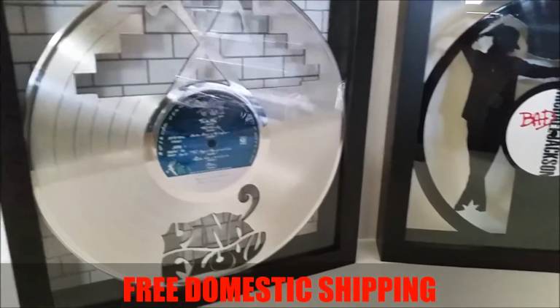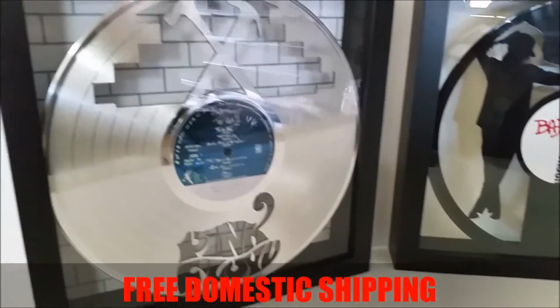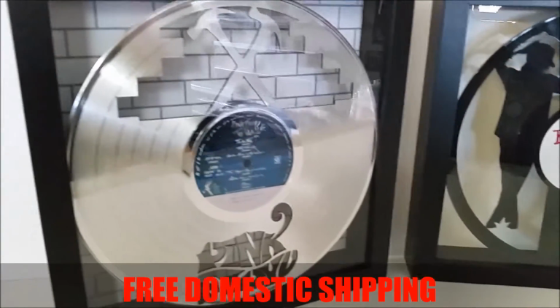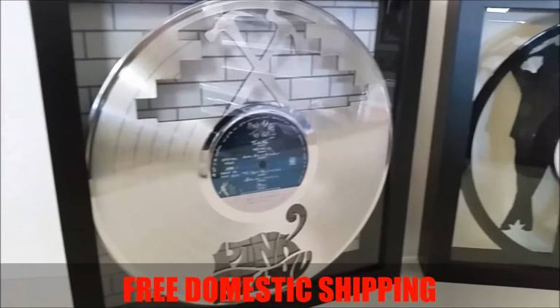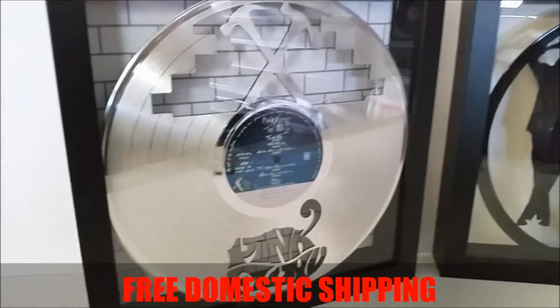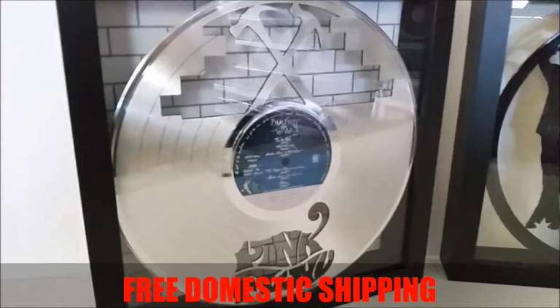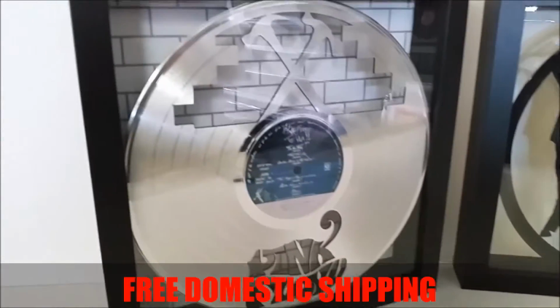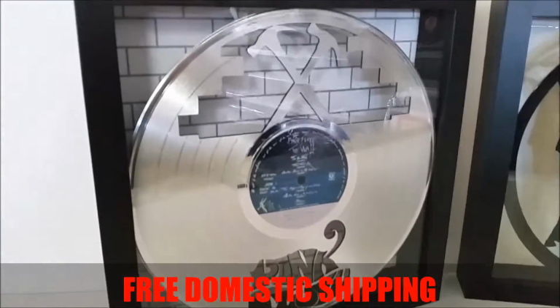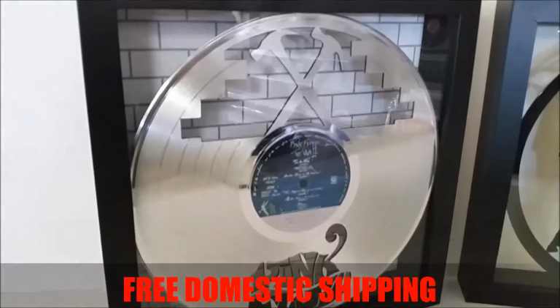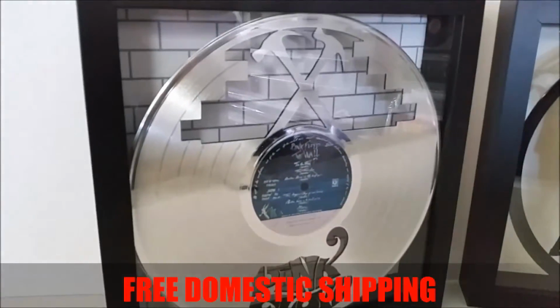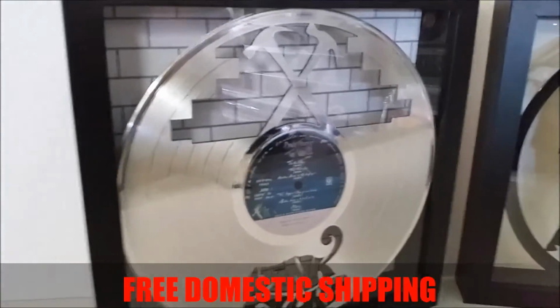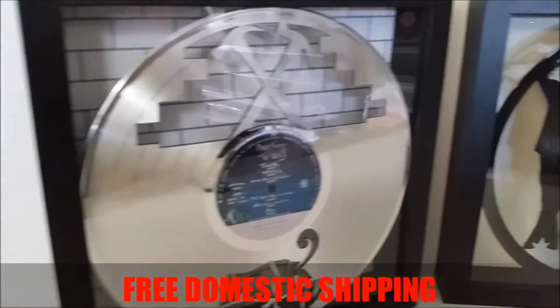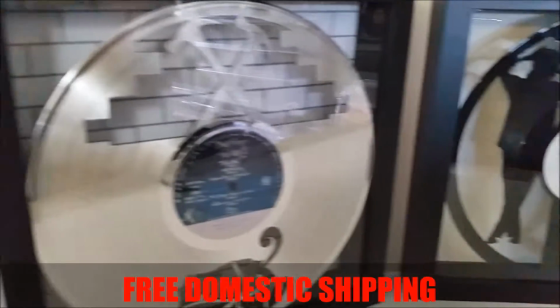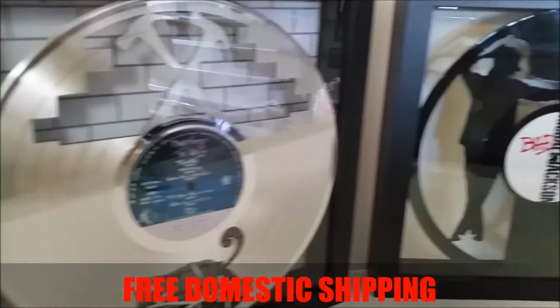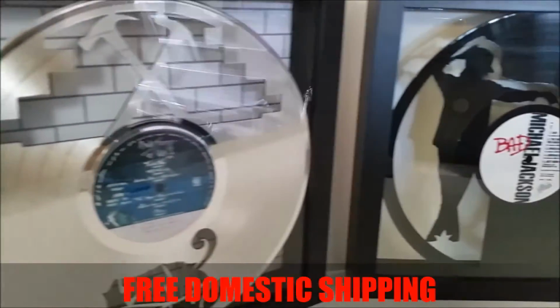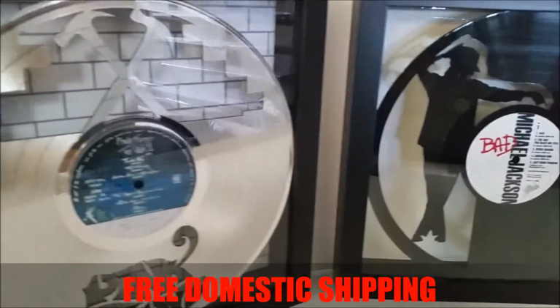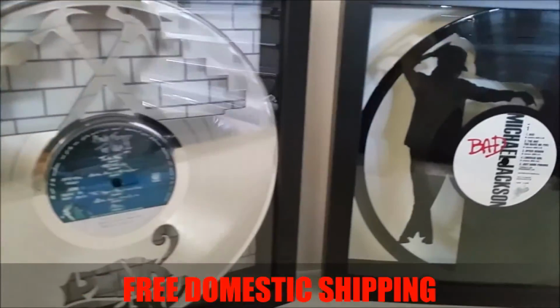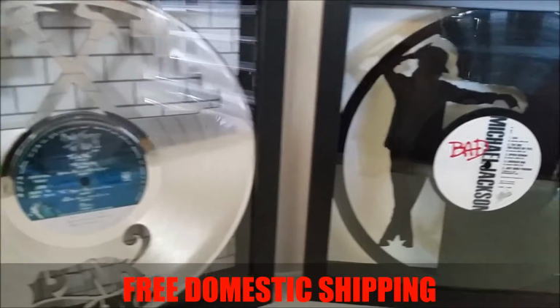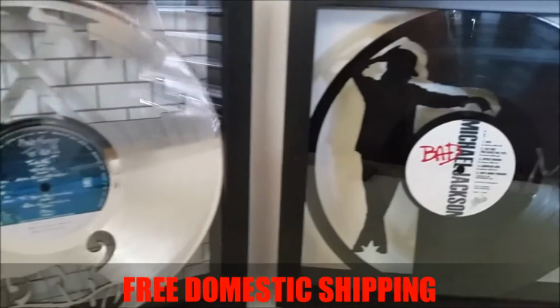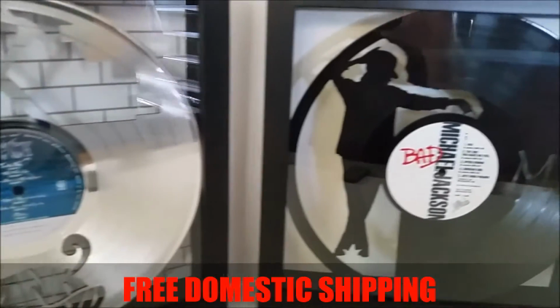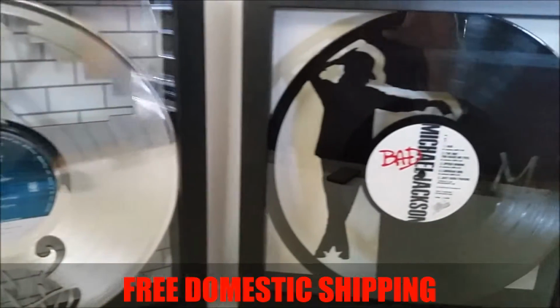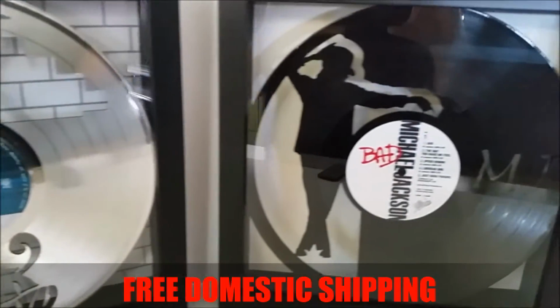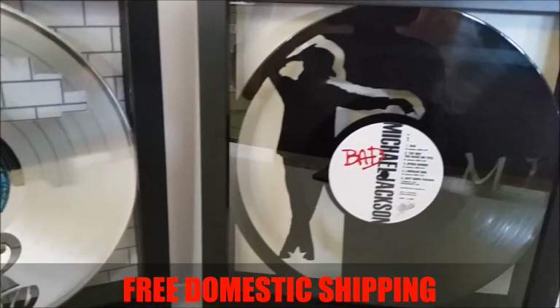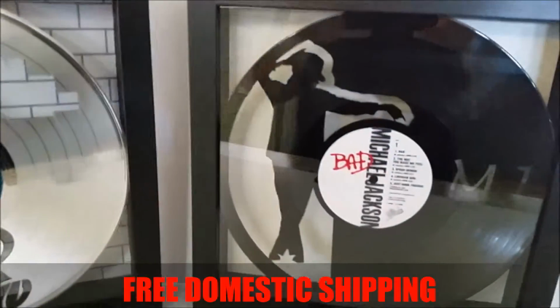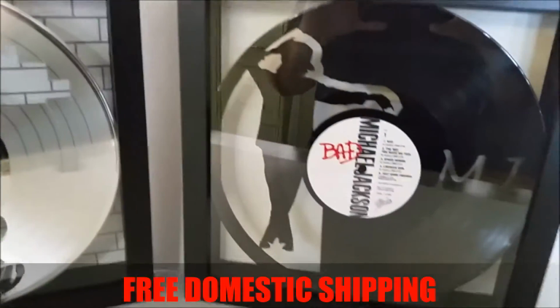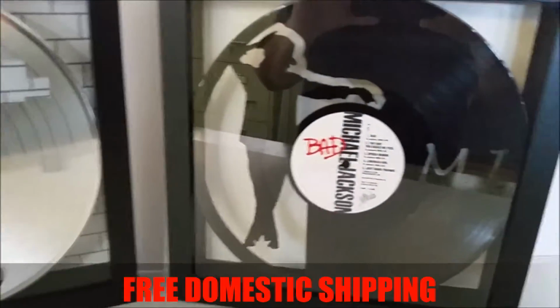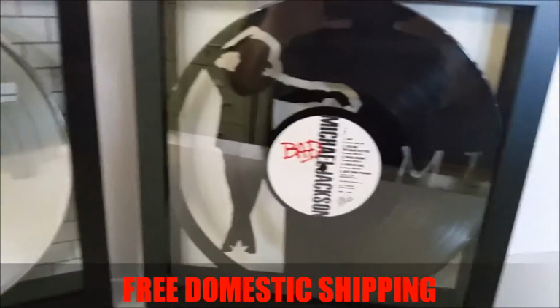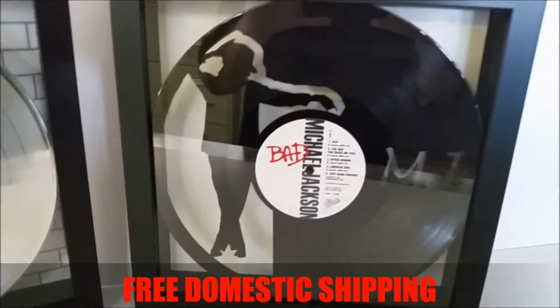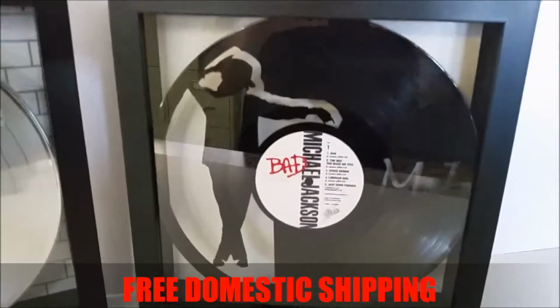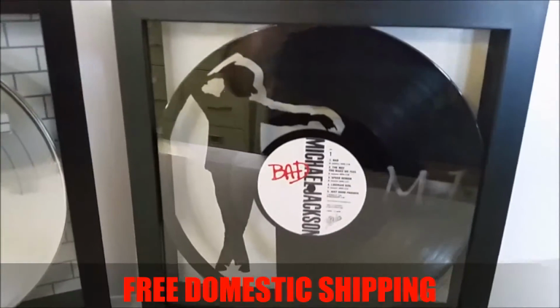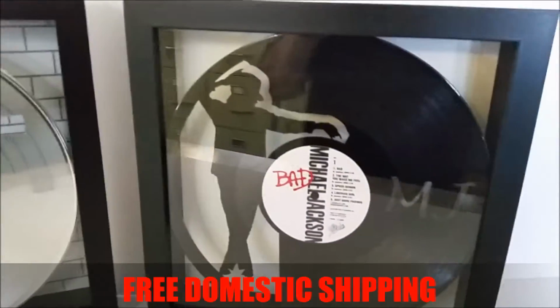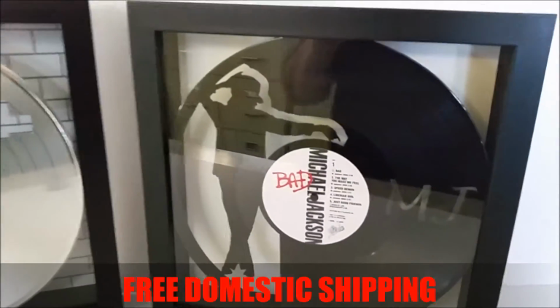And of course Pink Floyd, The Wall. There's Michael Jackson, the King of Pop.